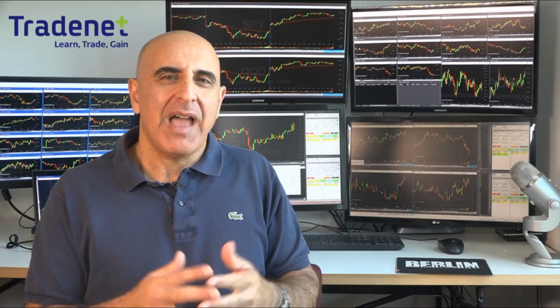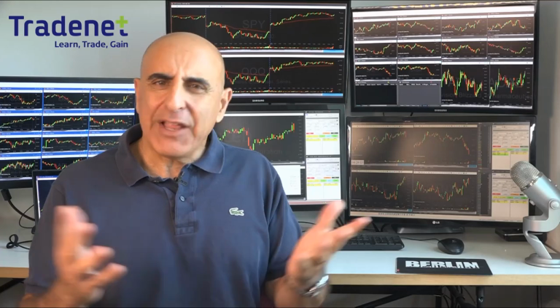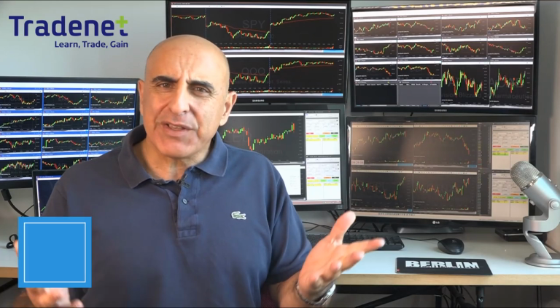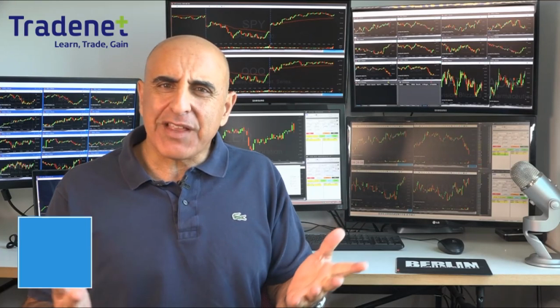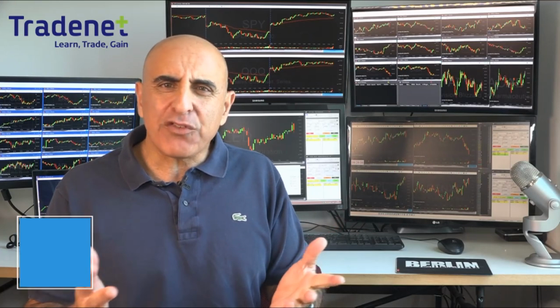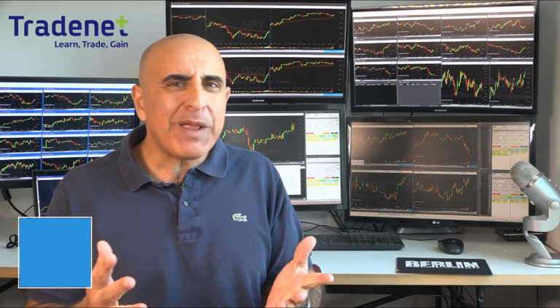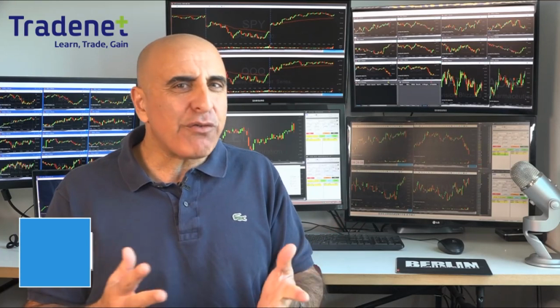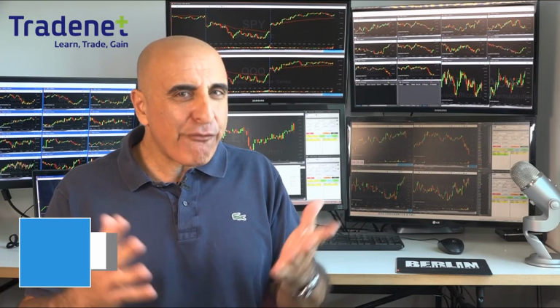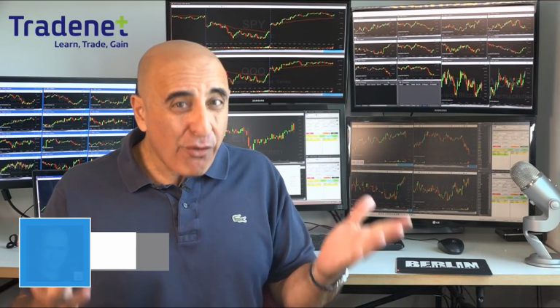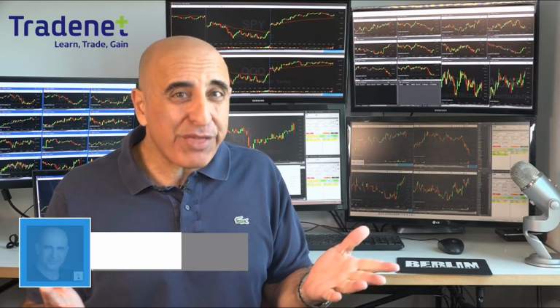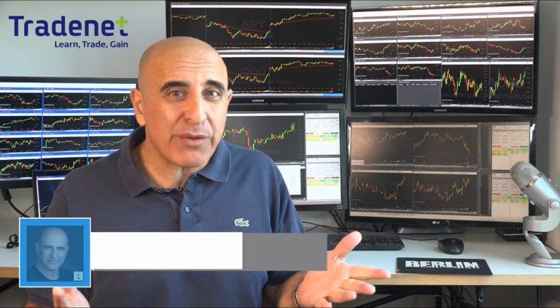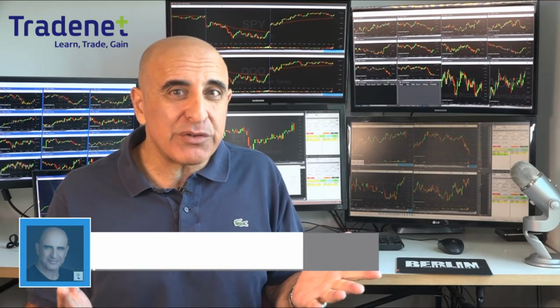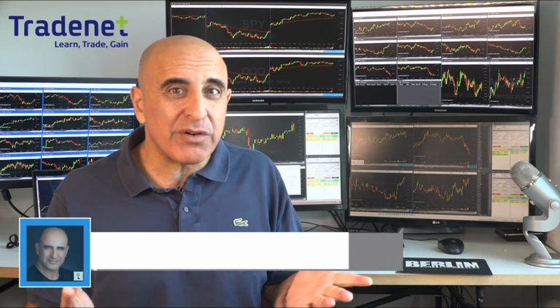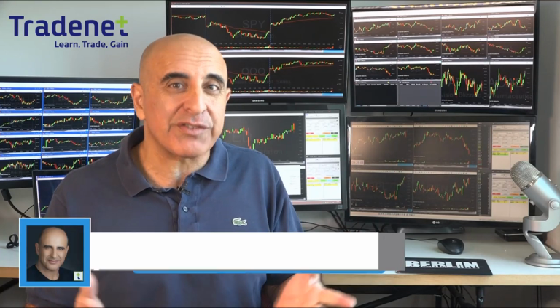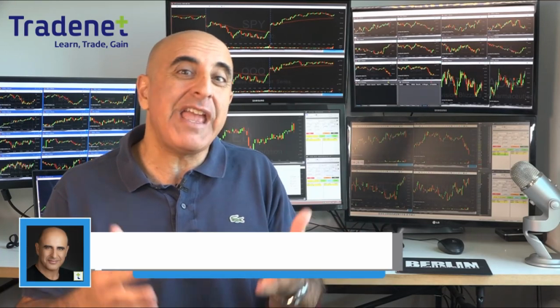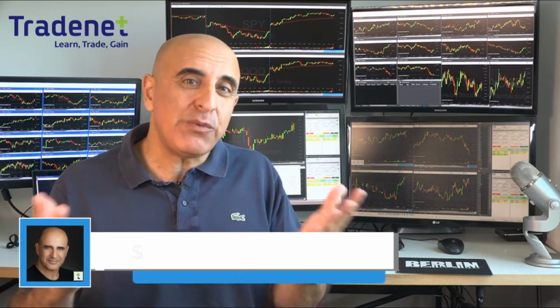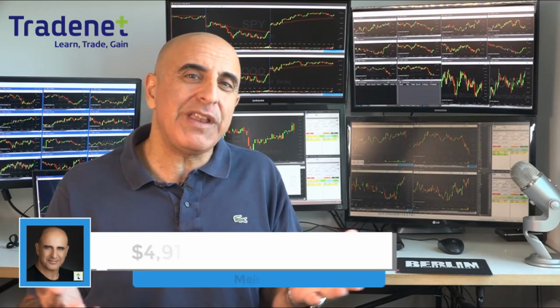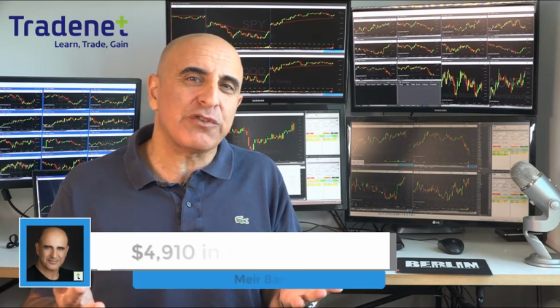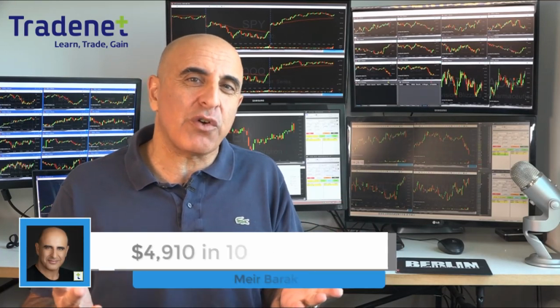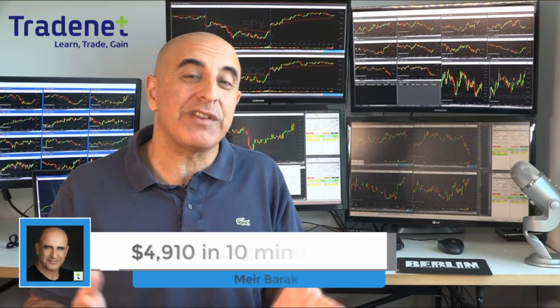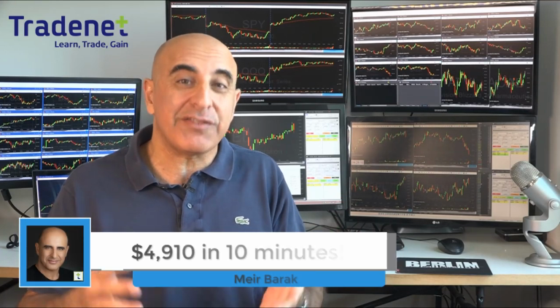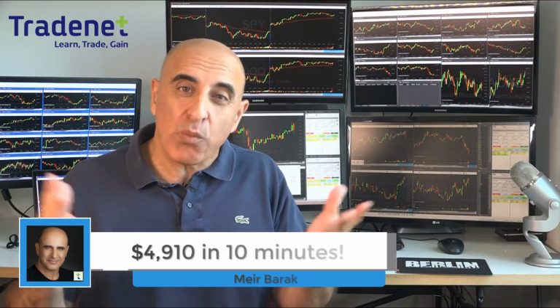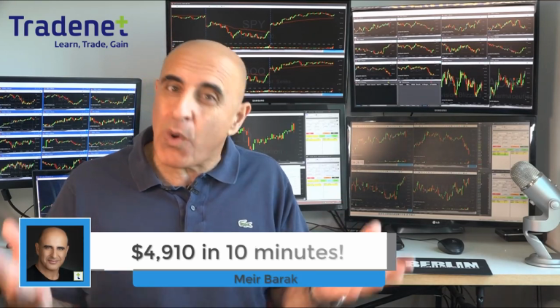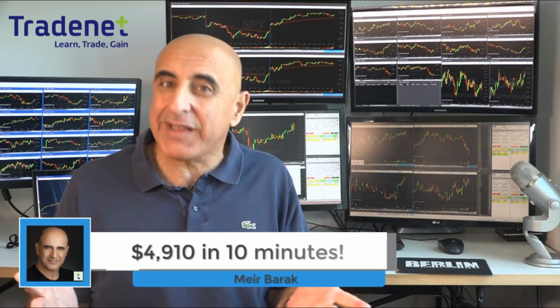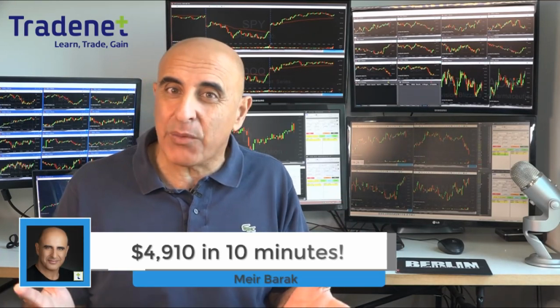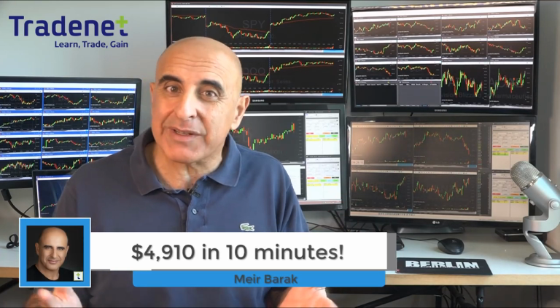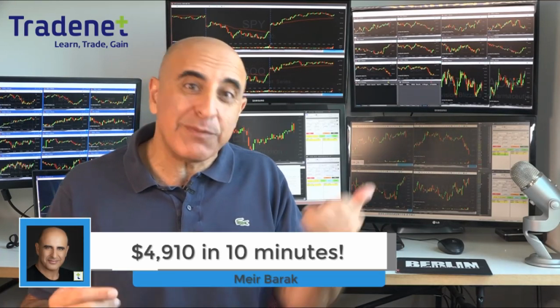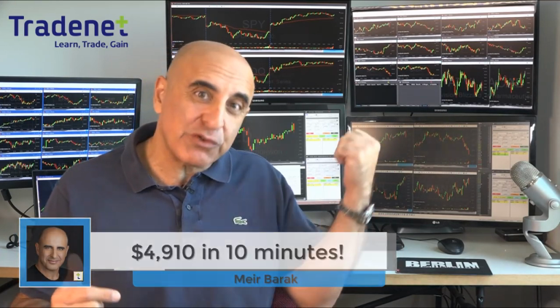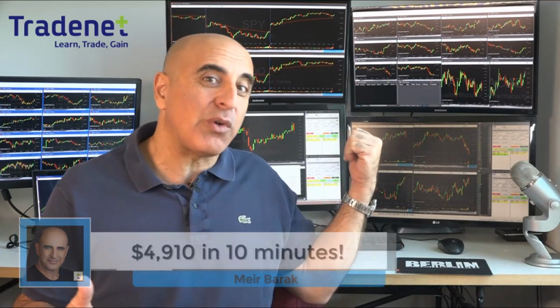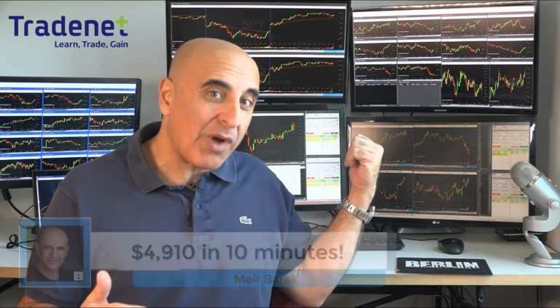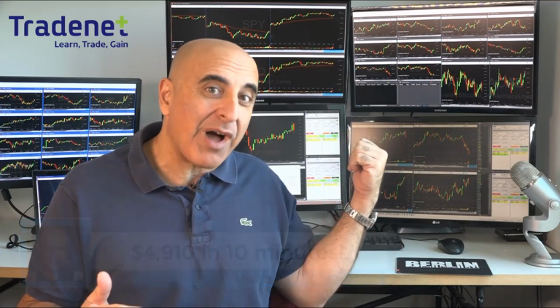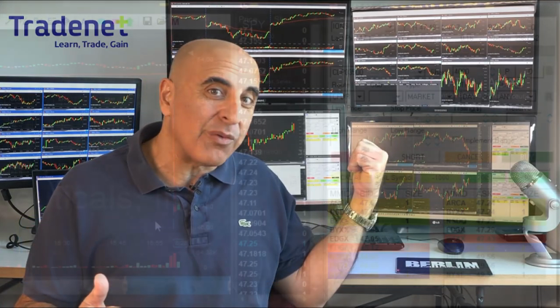Hi traders, I just made over four thousand dollars day trading stocks in less than one hour. Let me show you how.